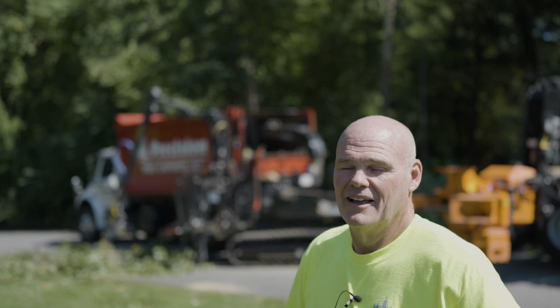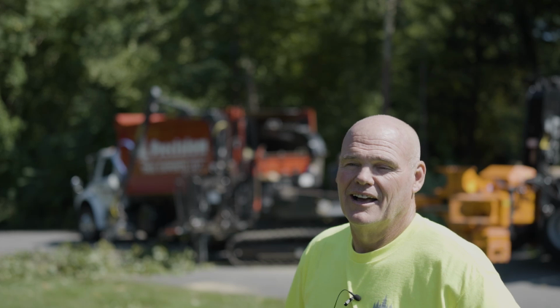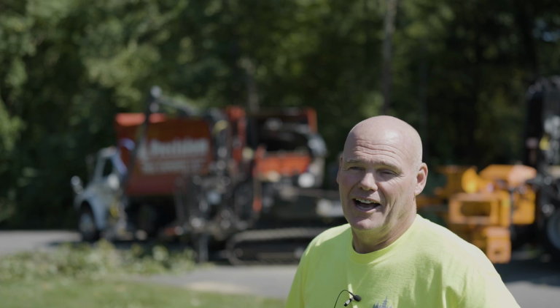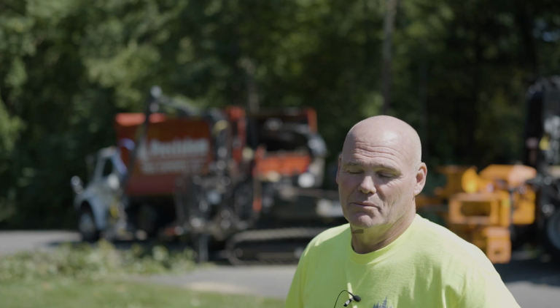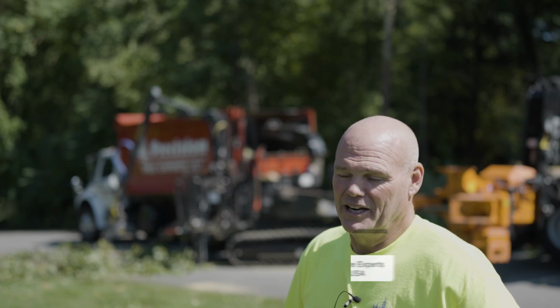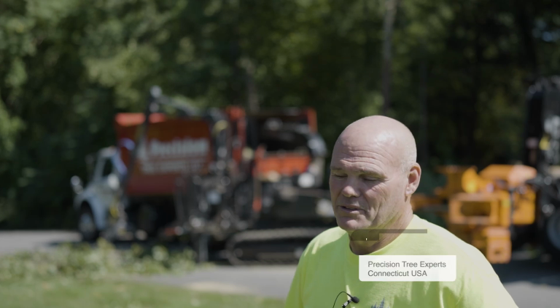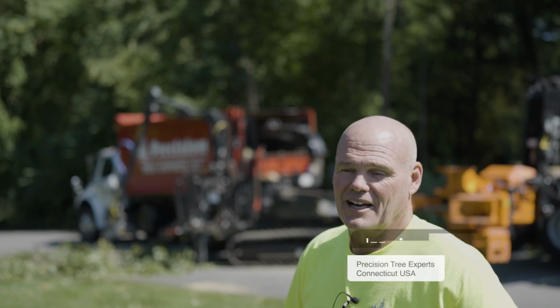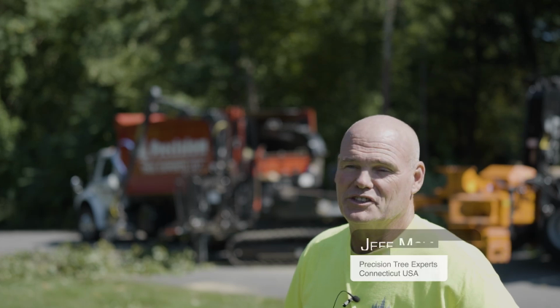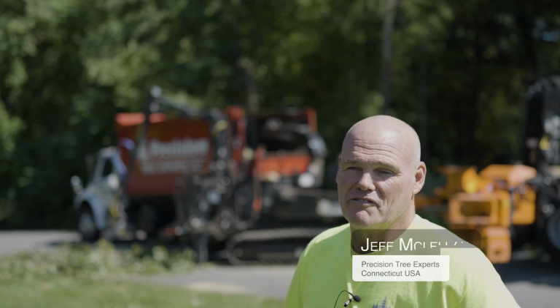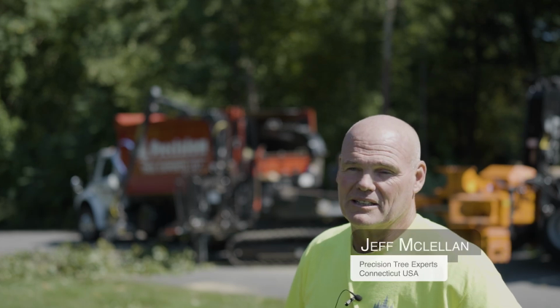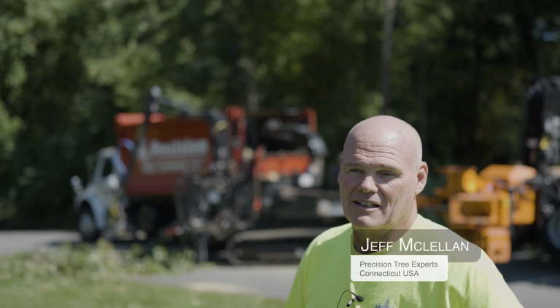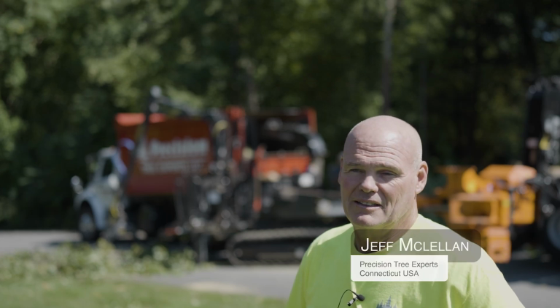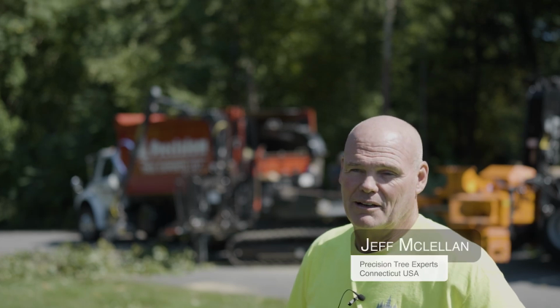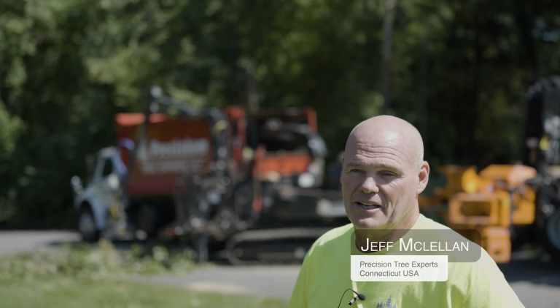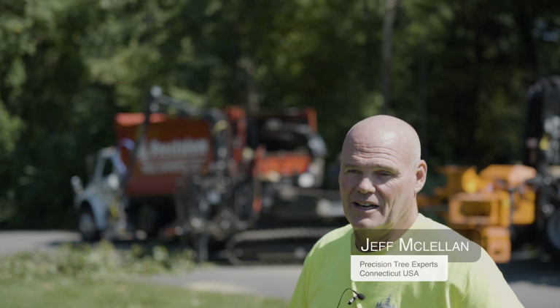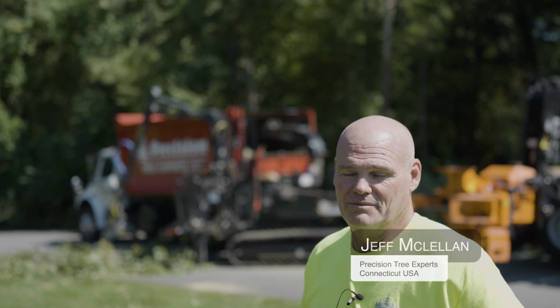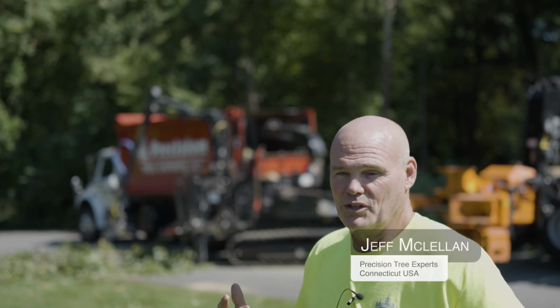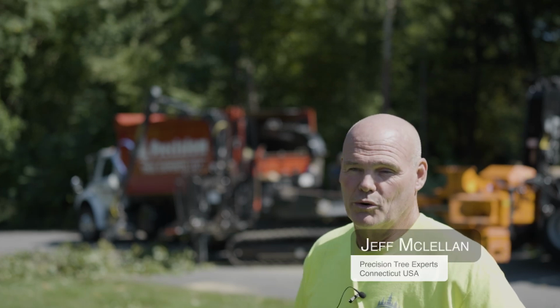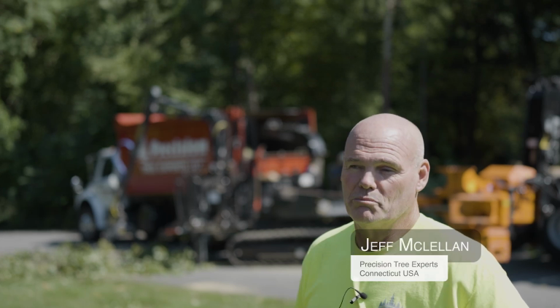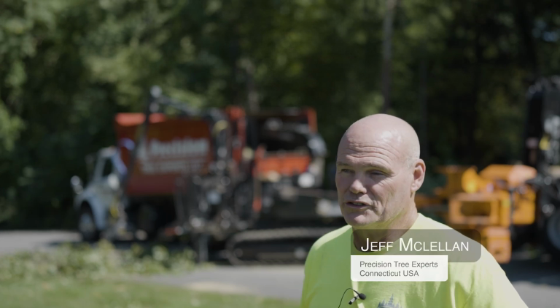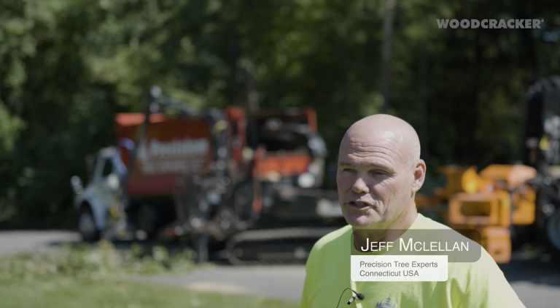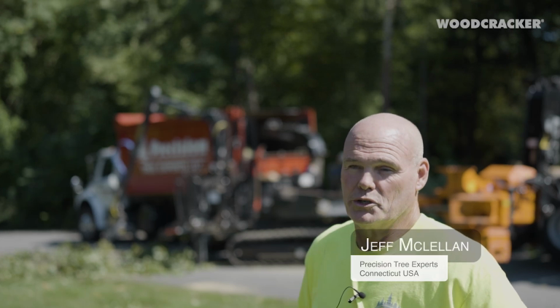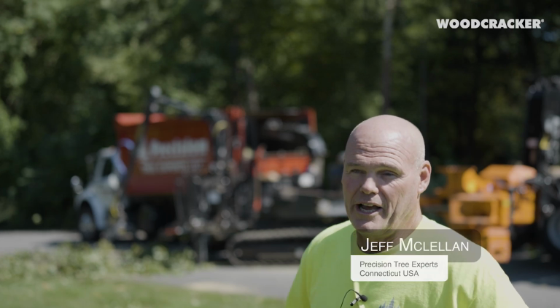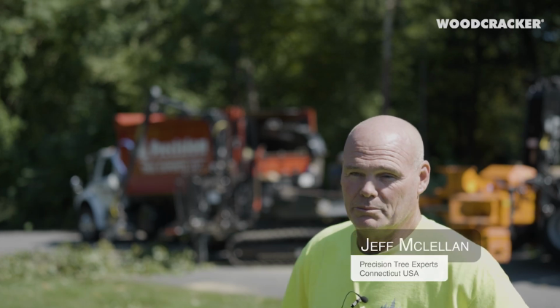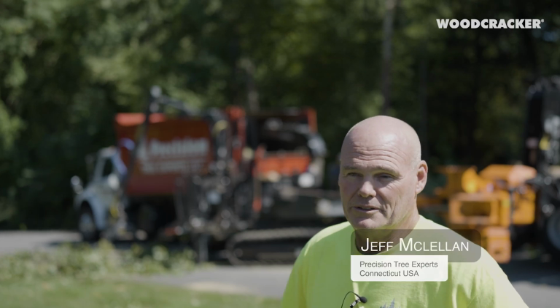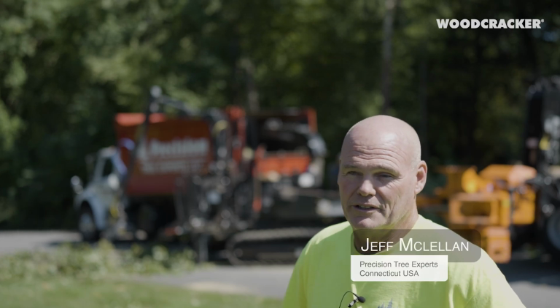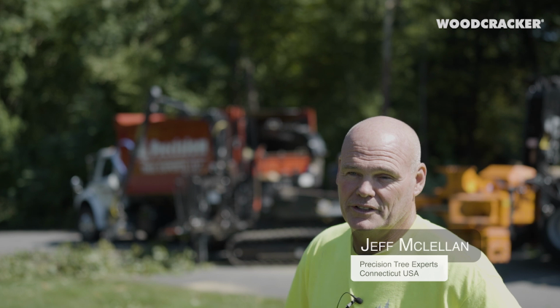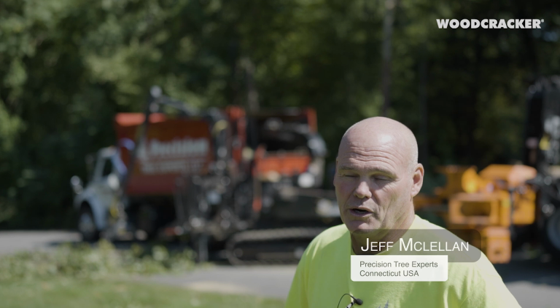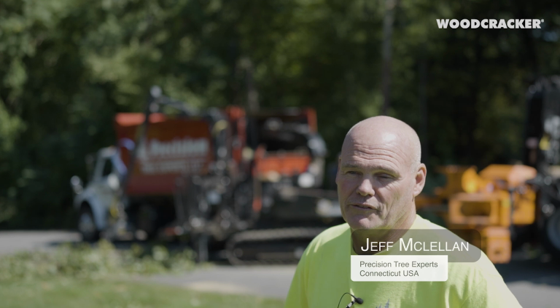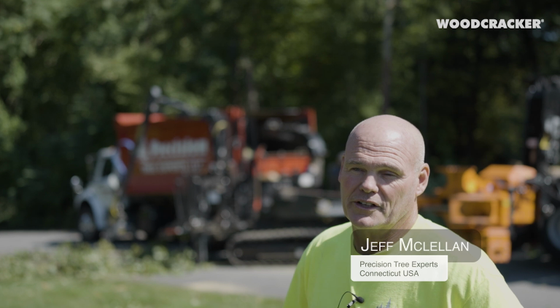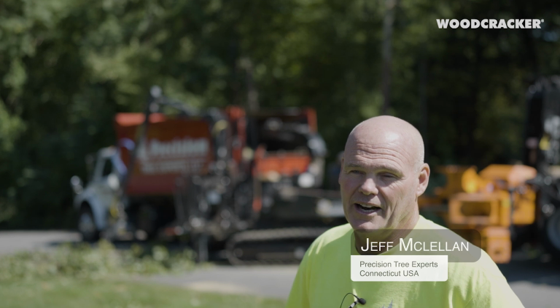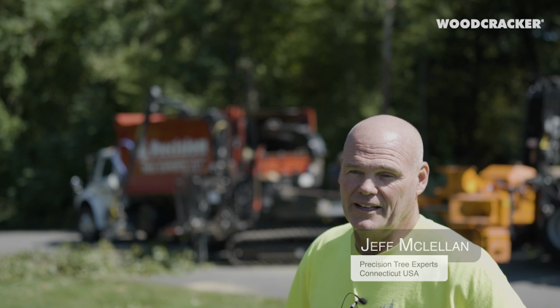Hi, my name is Jeff McClellan. I'm the owner of Precision Tree Experts here in New Hartford, Connecticut.